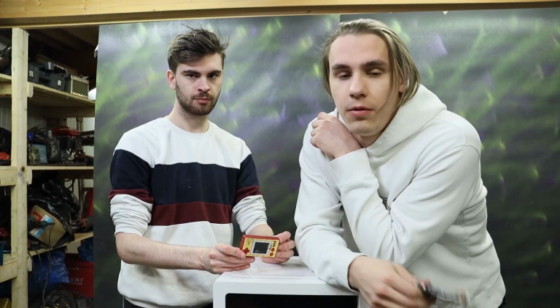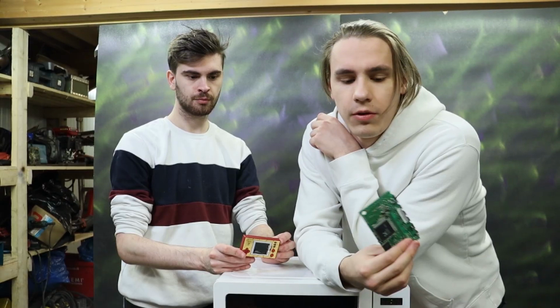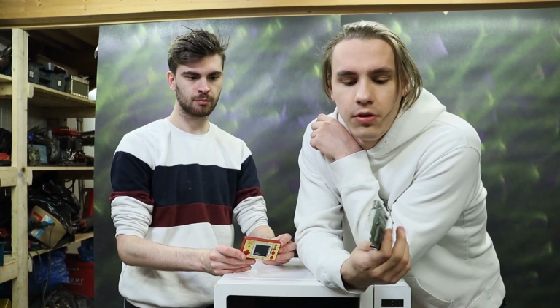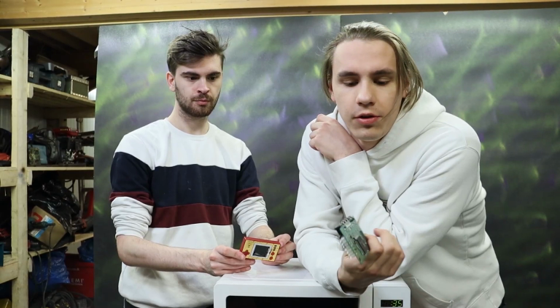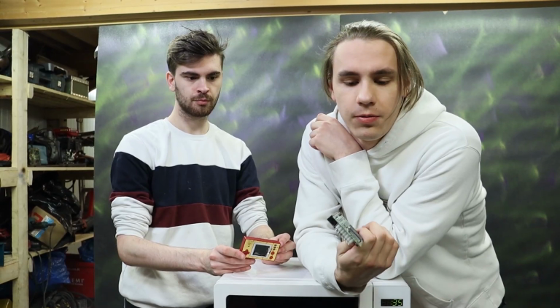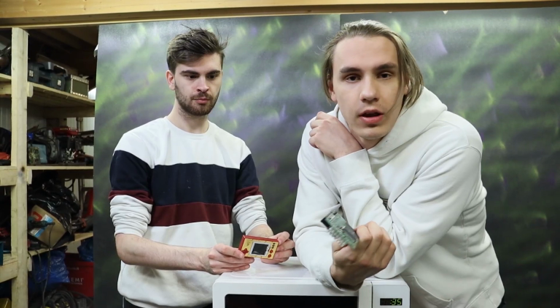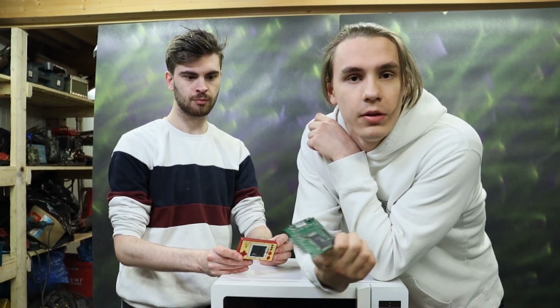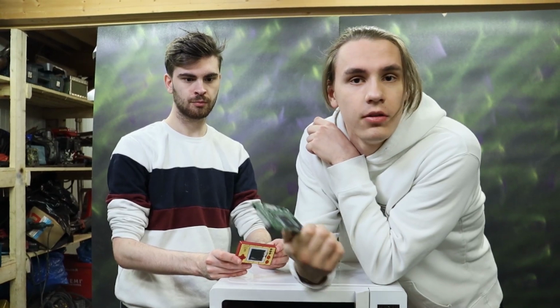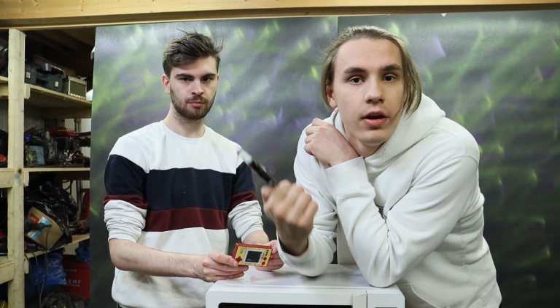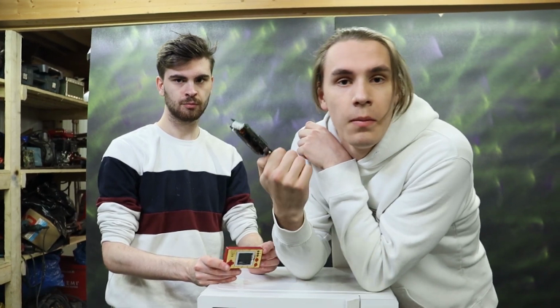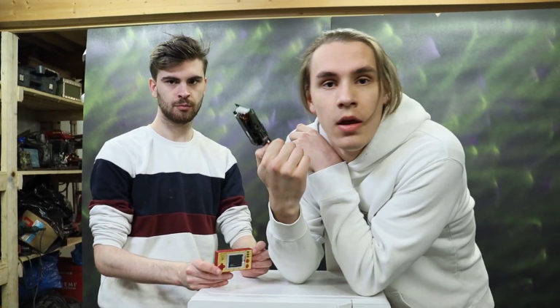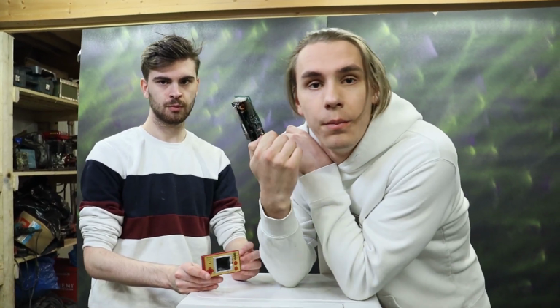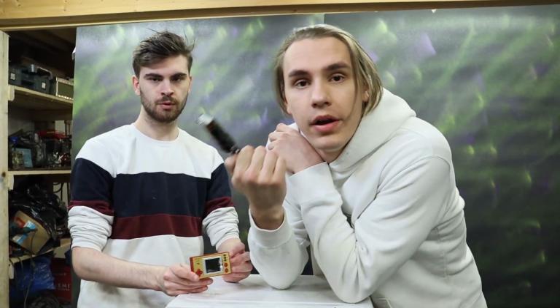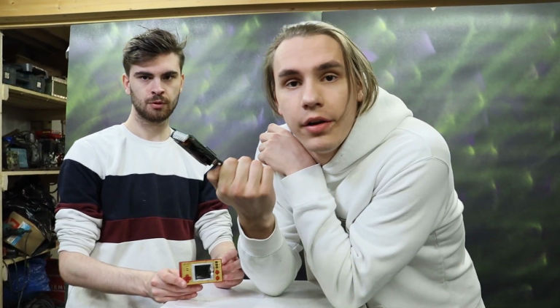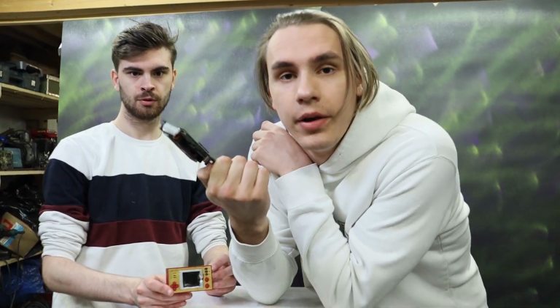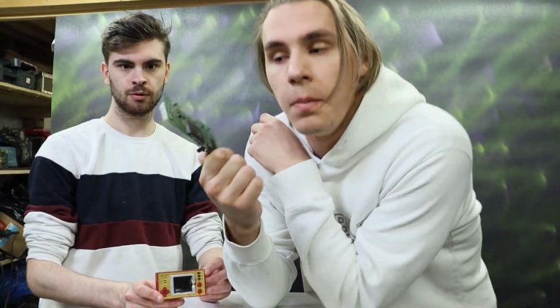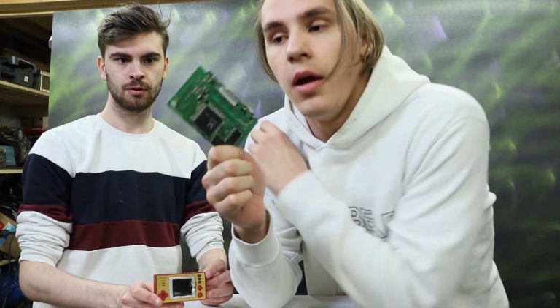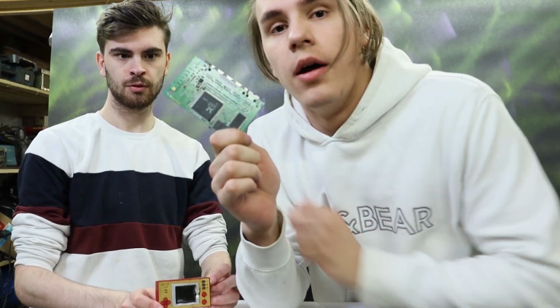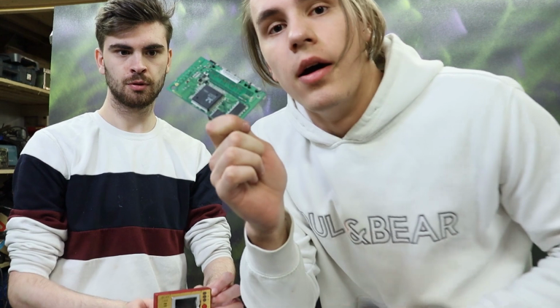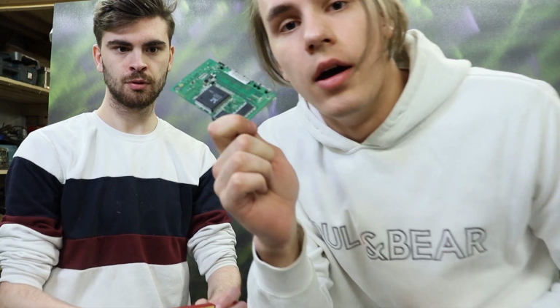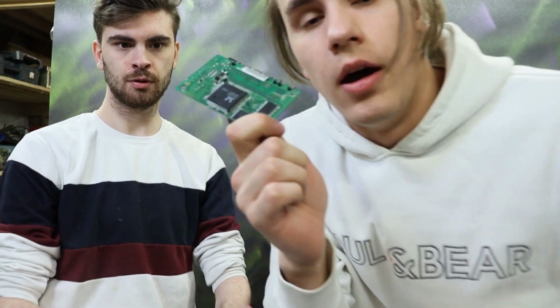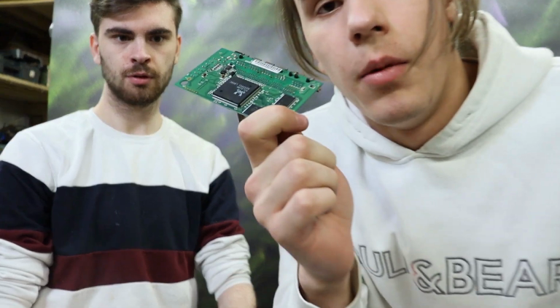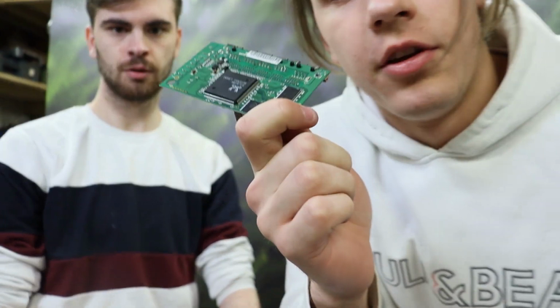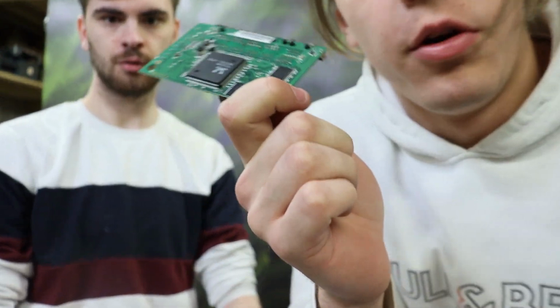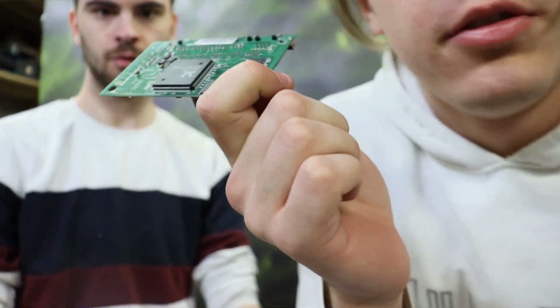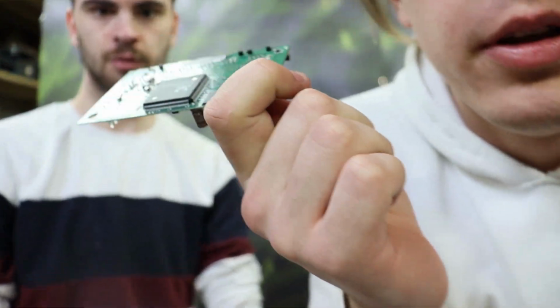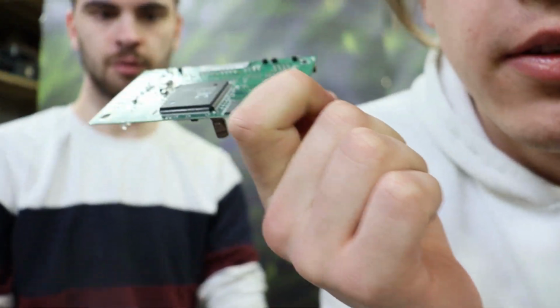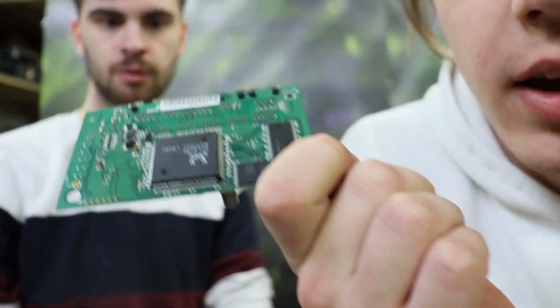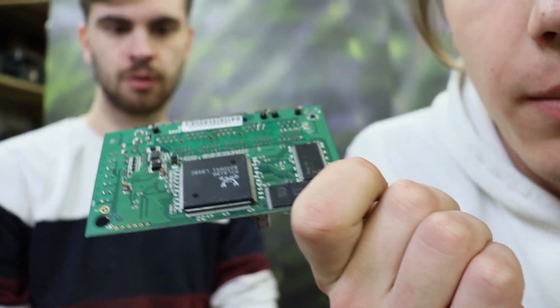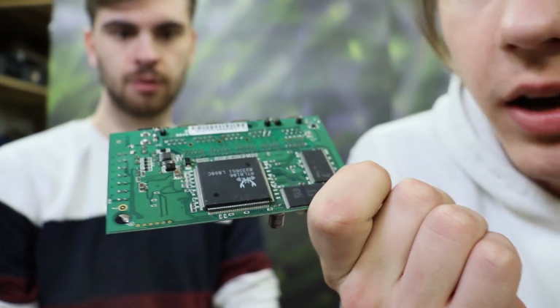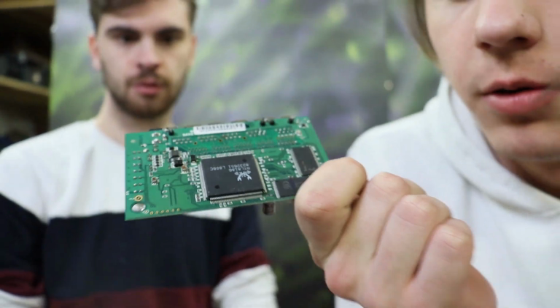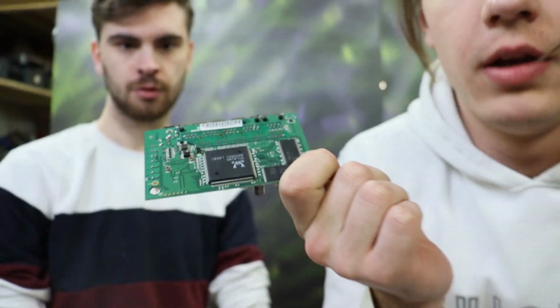So we were curious what happens to the bare motherboard inside the microwave.